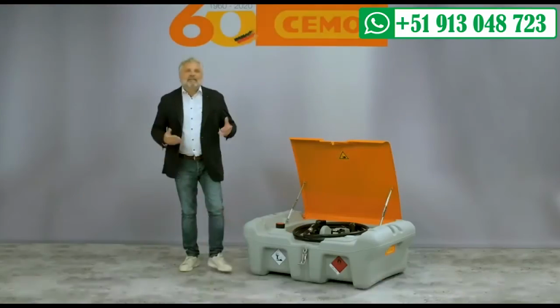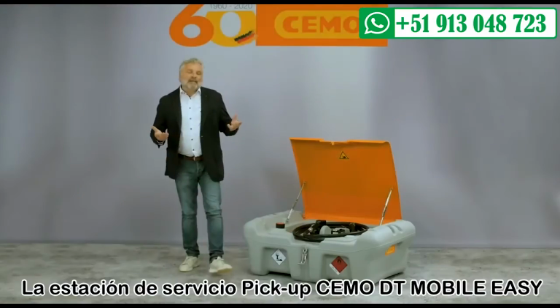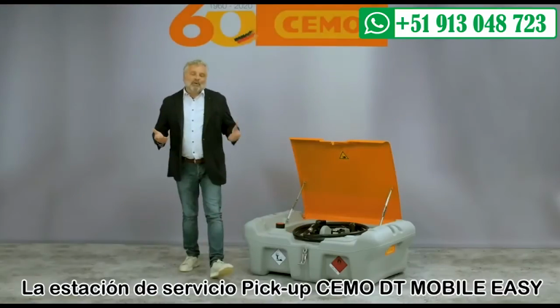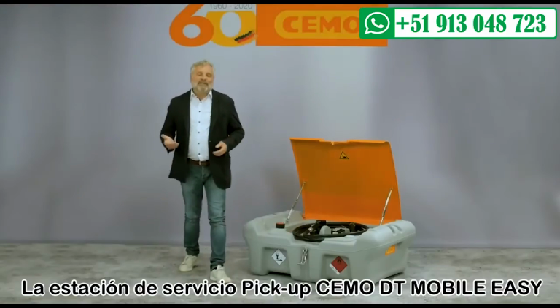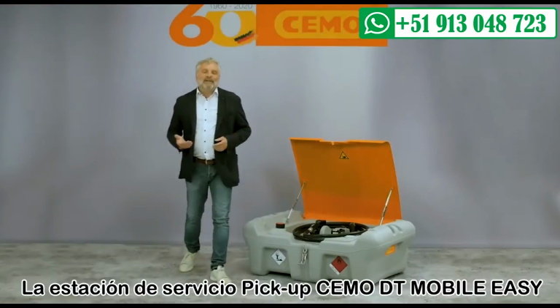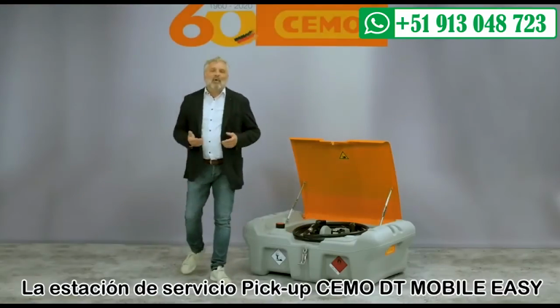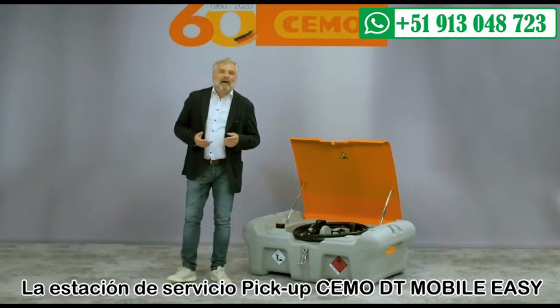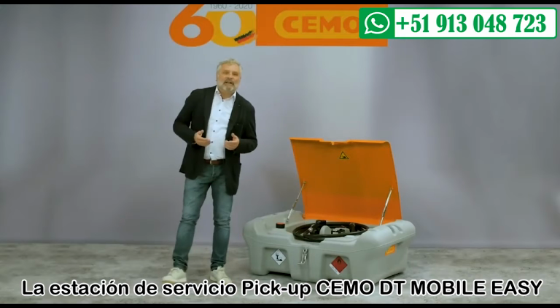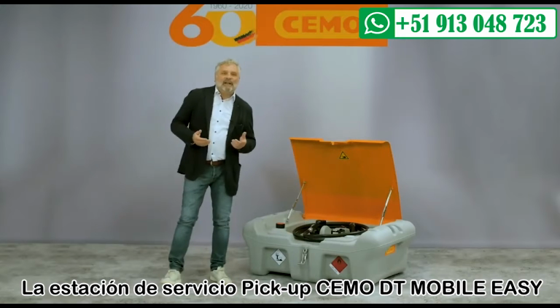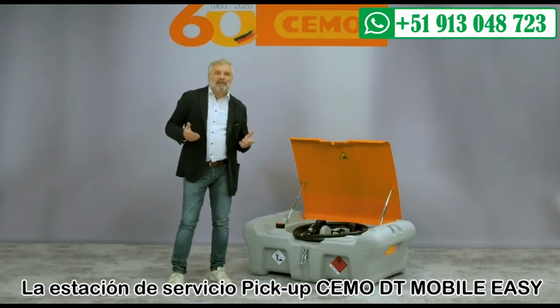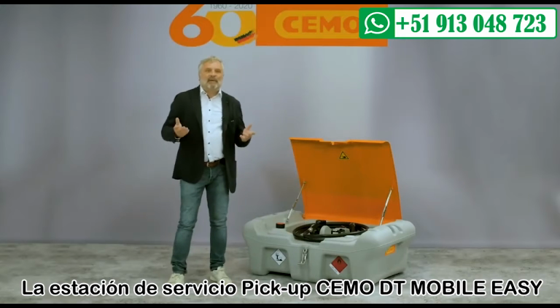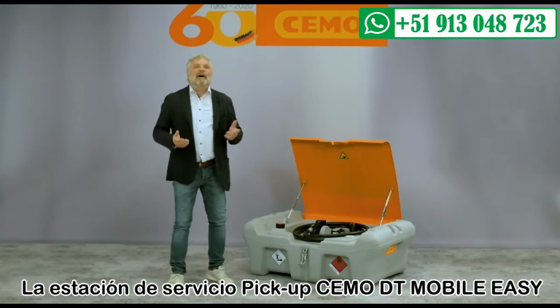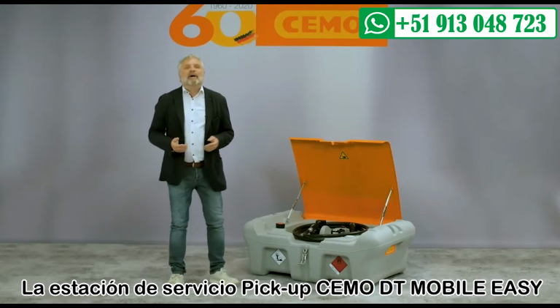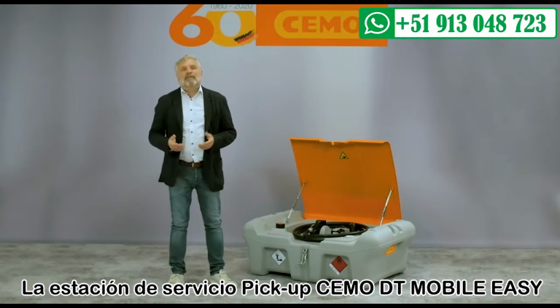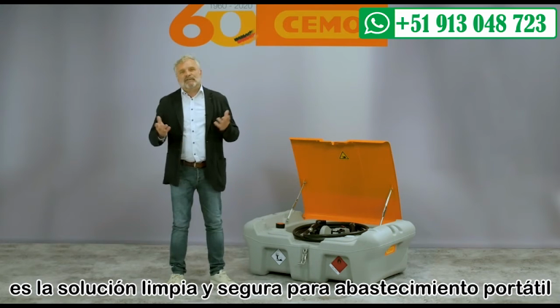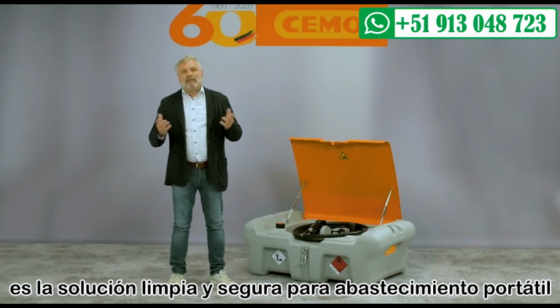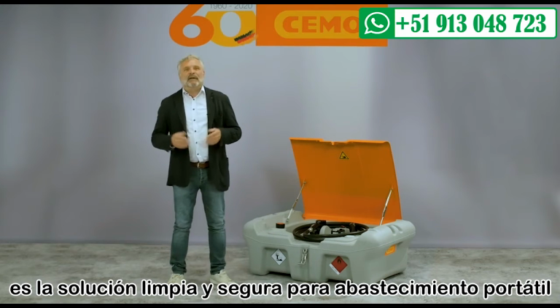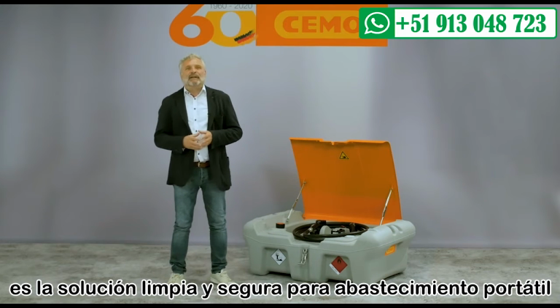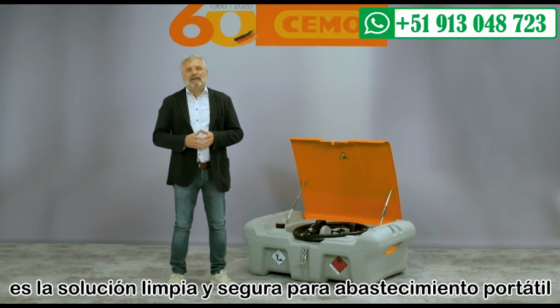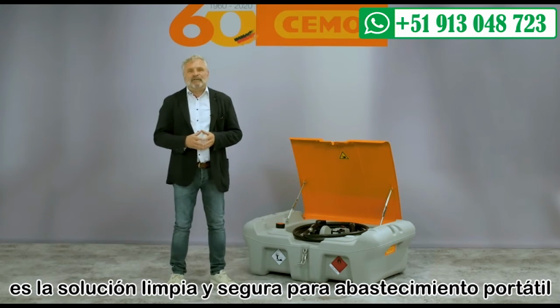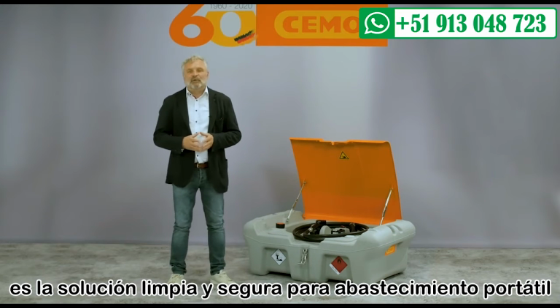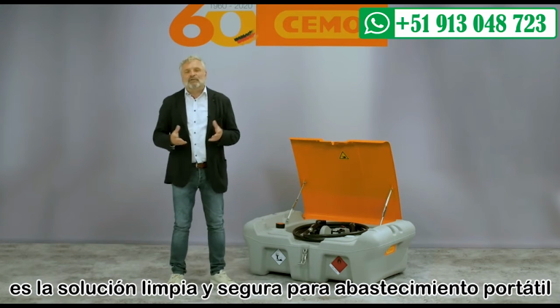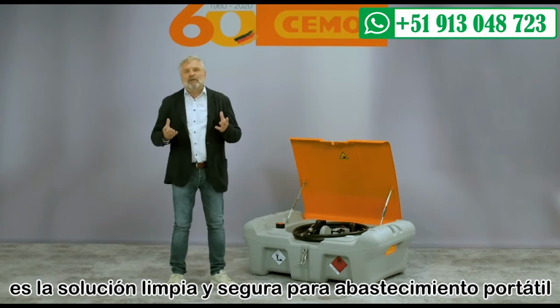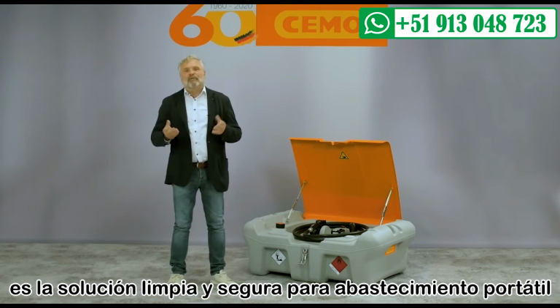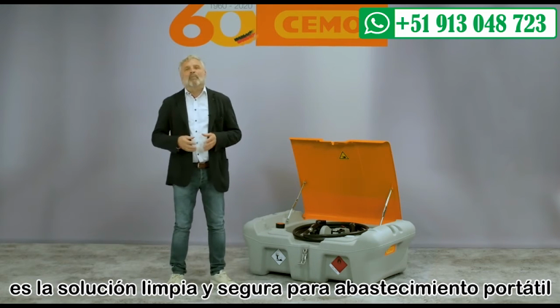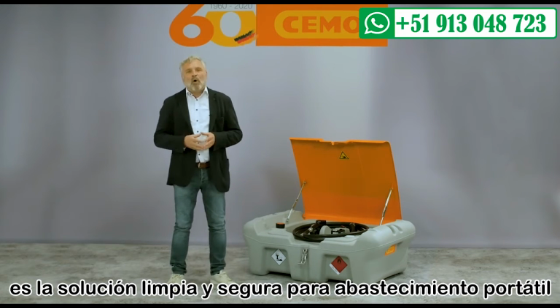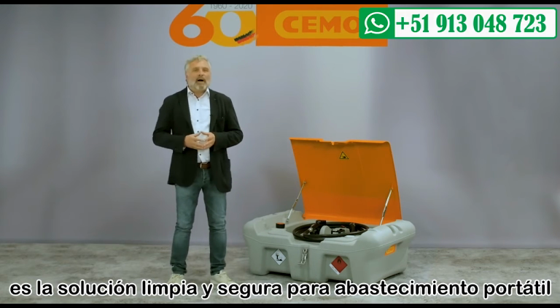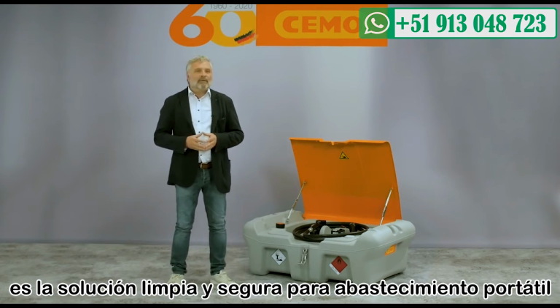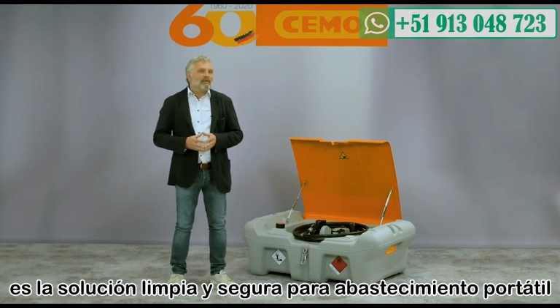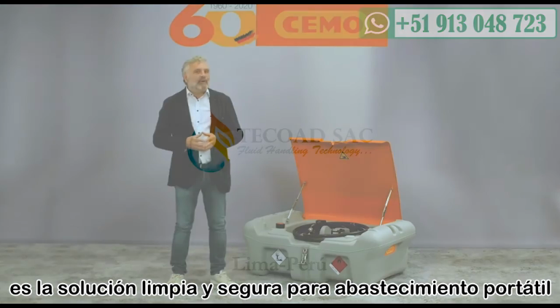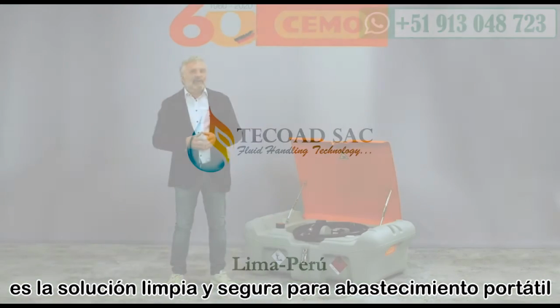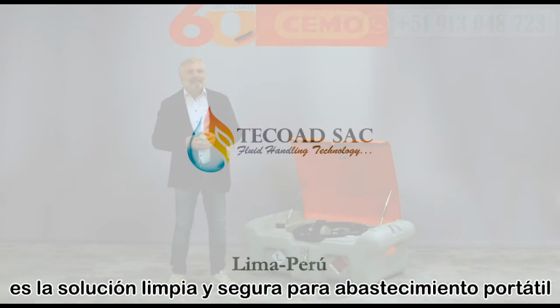SEMO DT Mobile Easy Pickup — the safe and clean solution for mobile refueling.